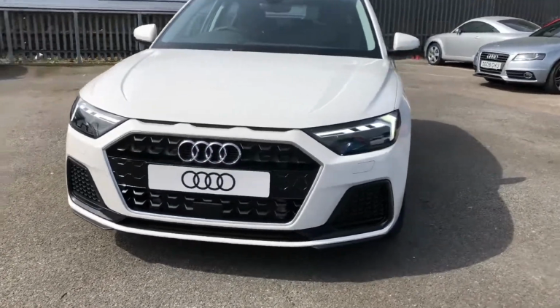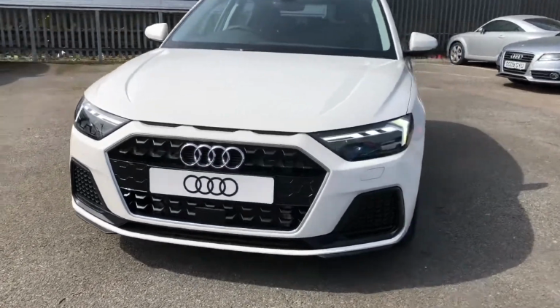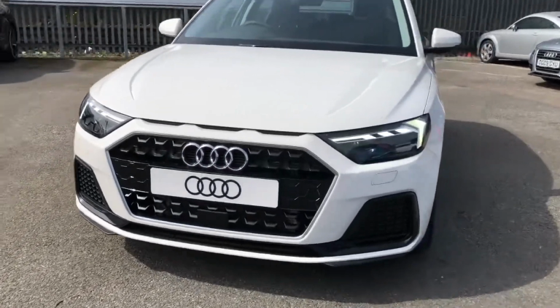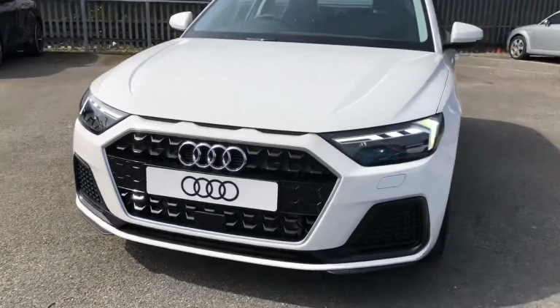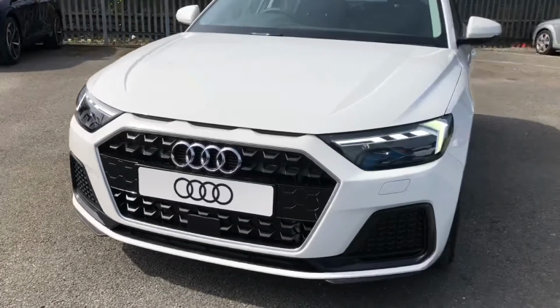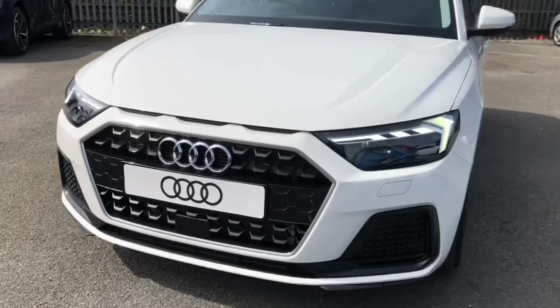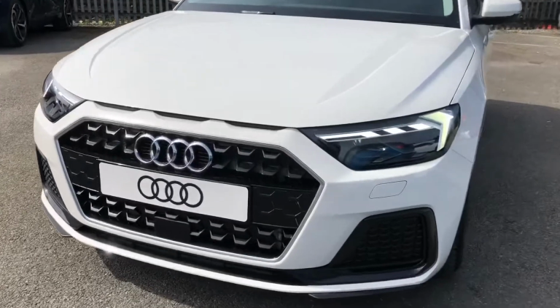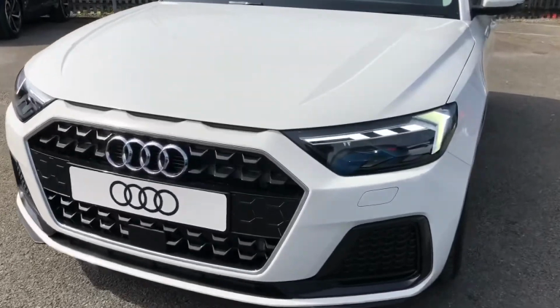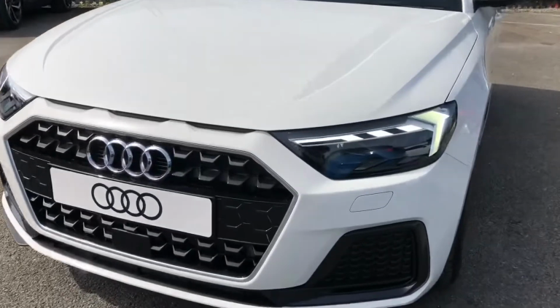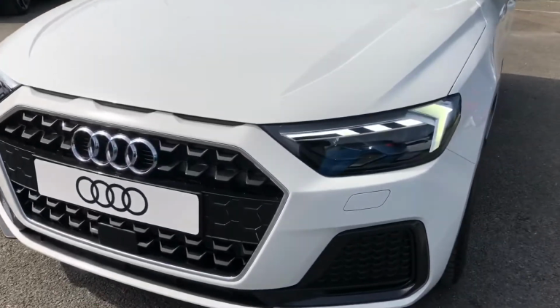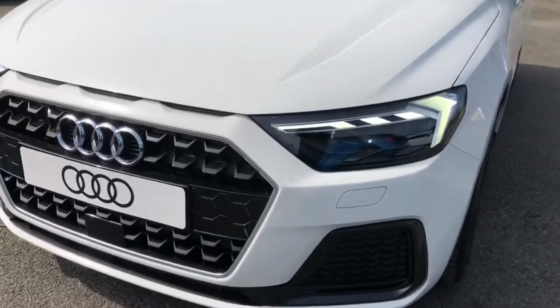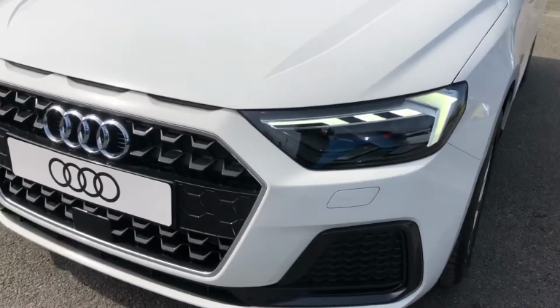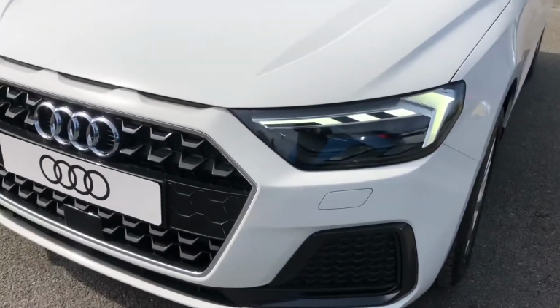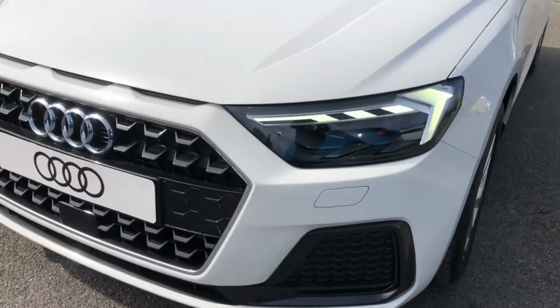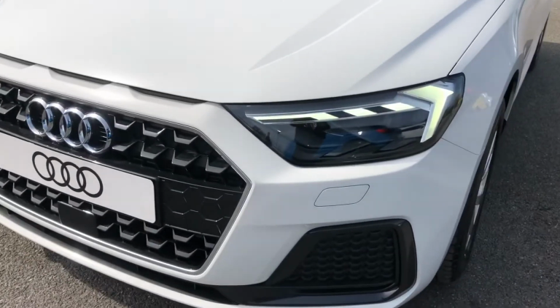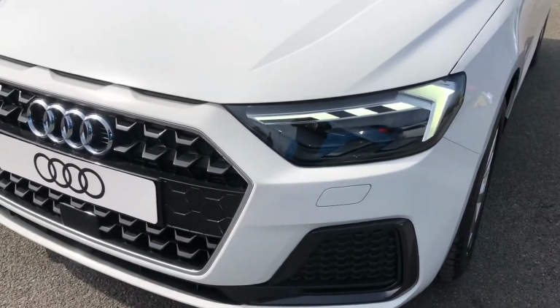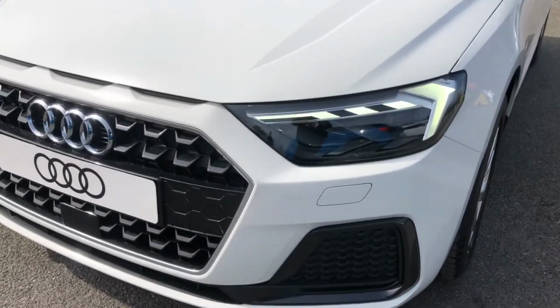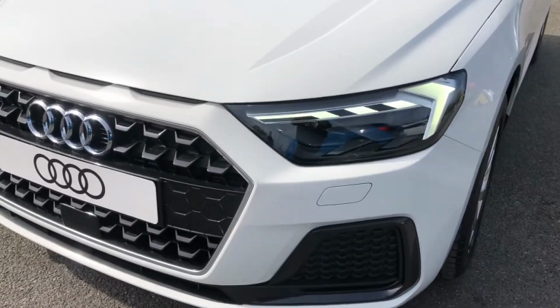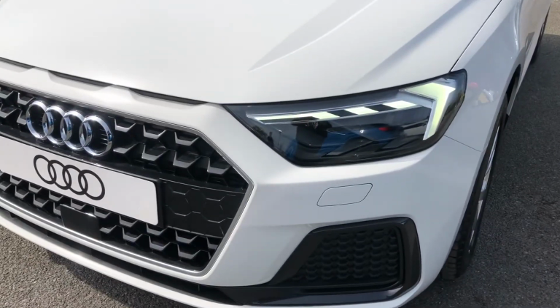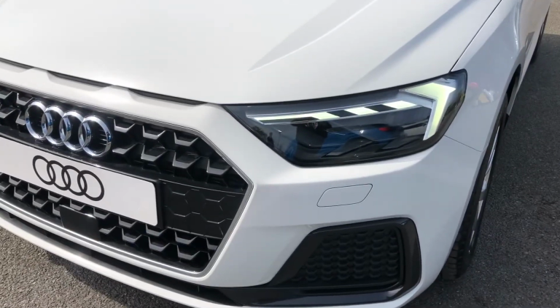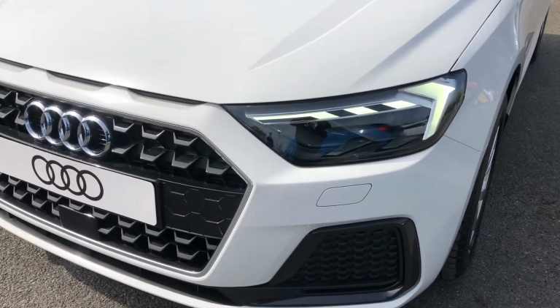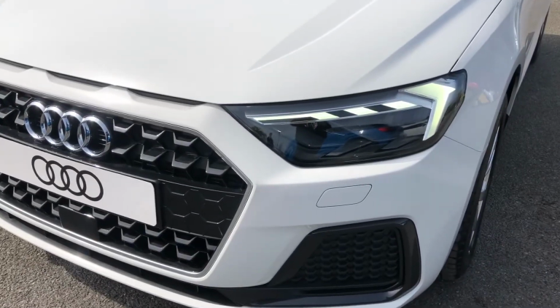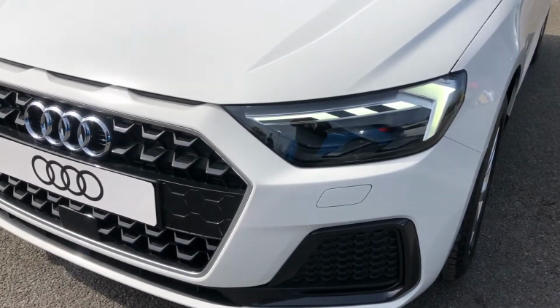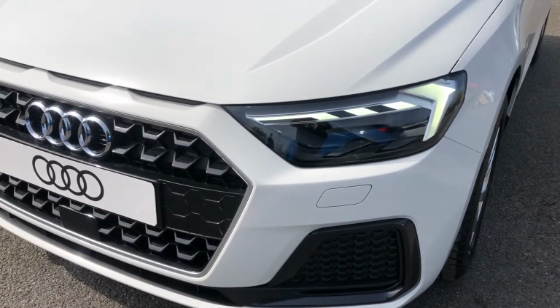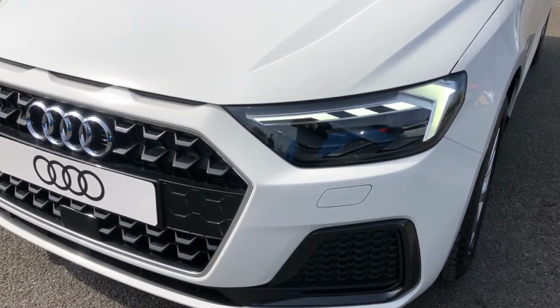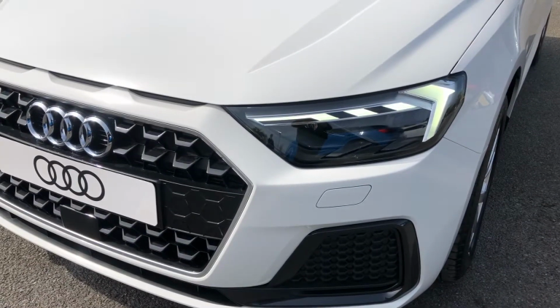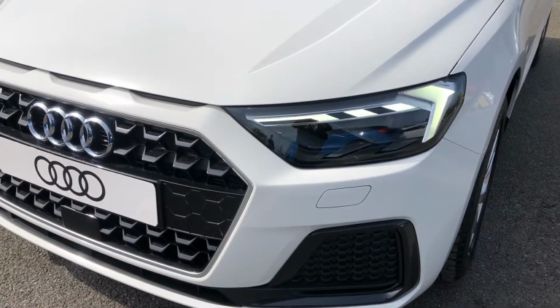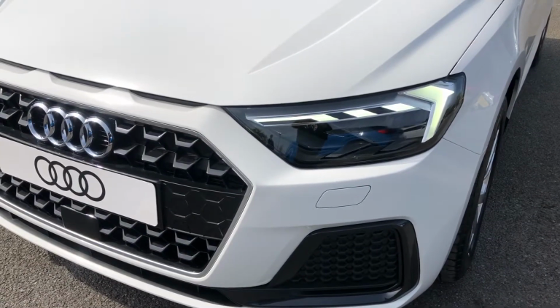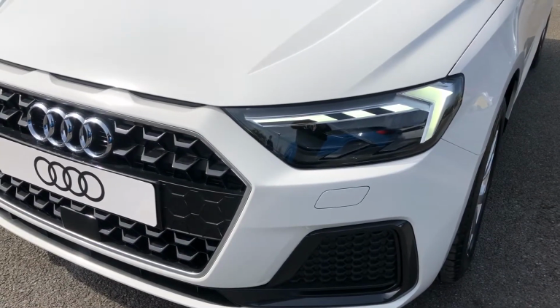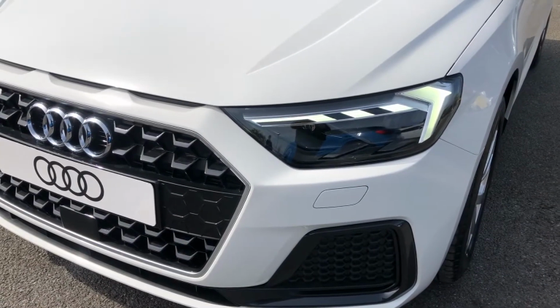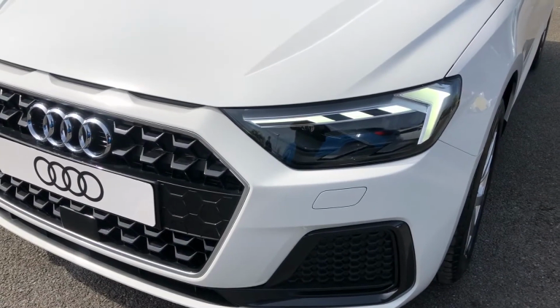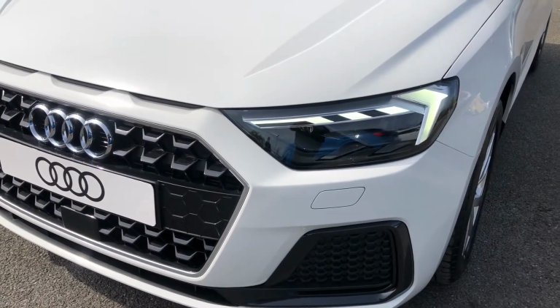This car comes with LED headlights as well as LED rear lights, which really brighten up those road conditions for the driver.